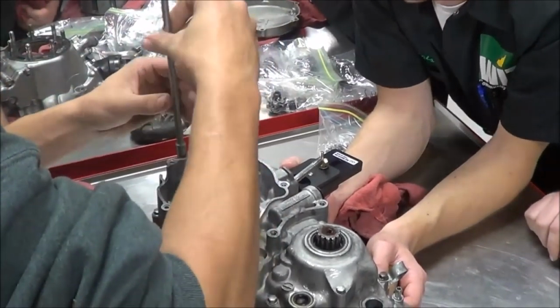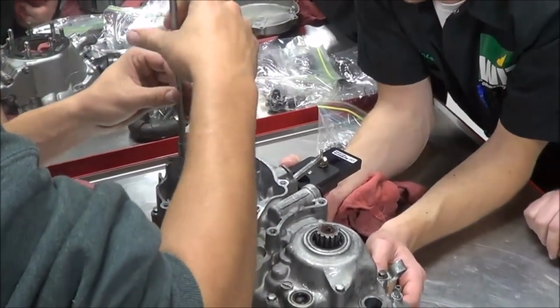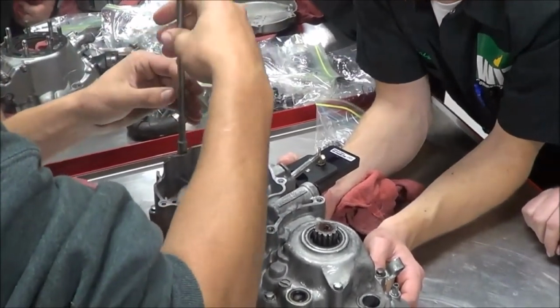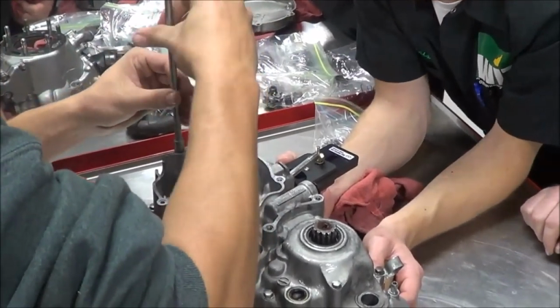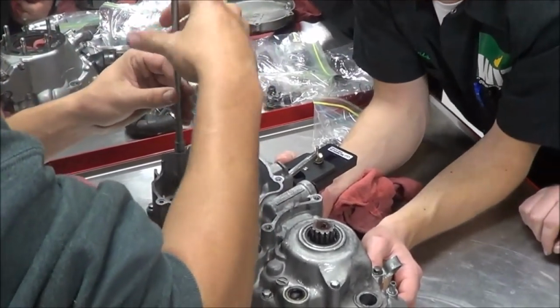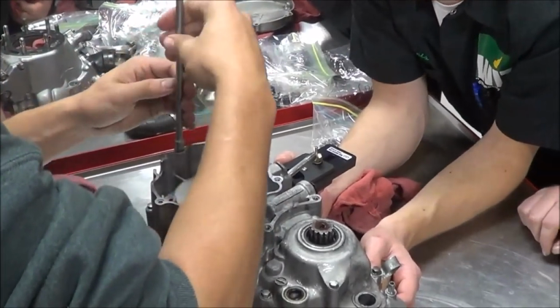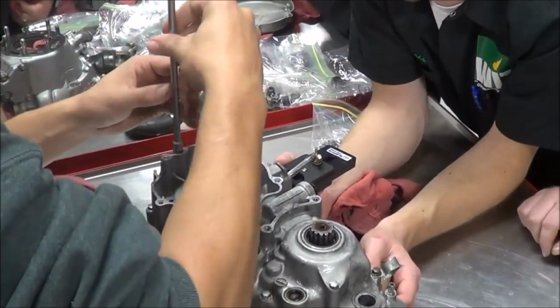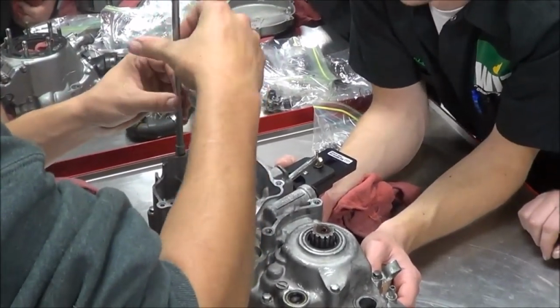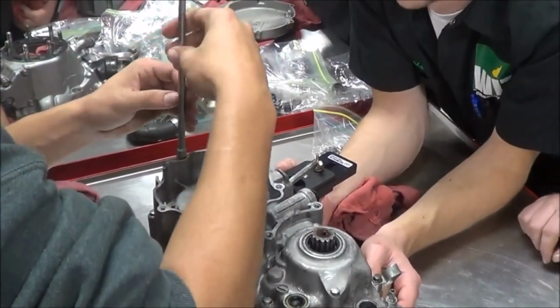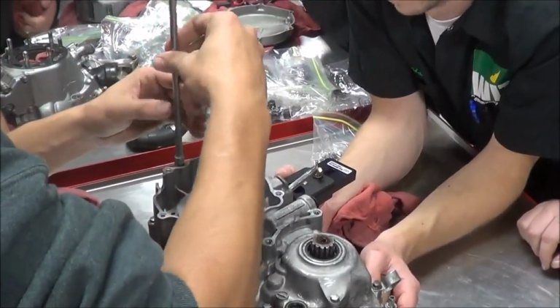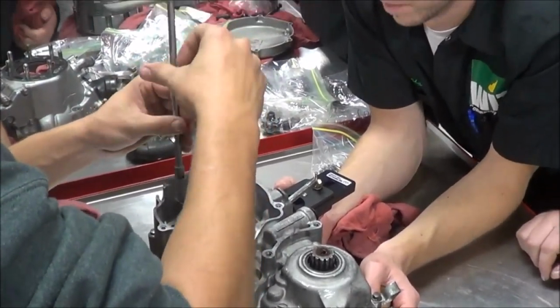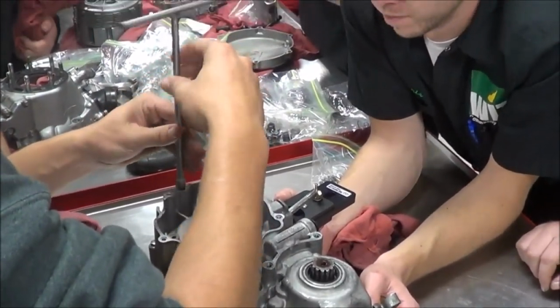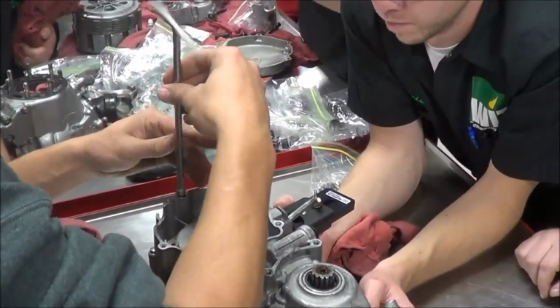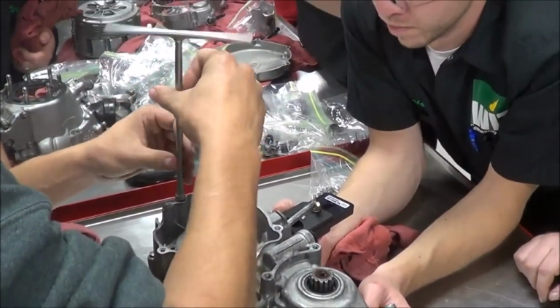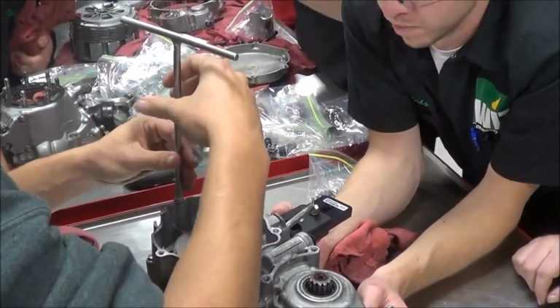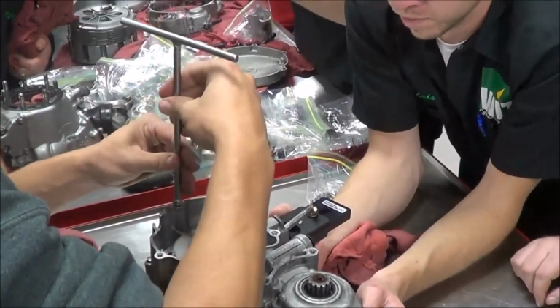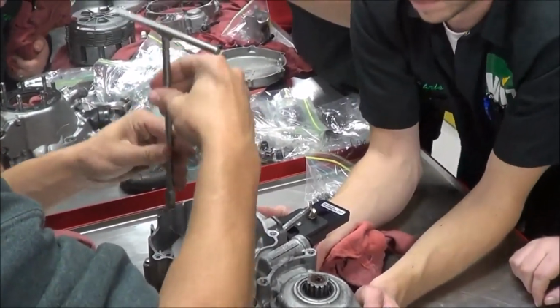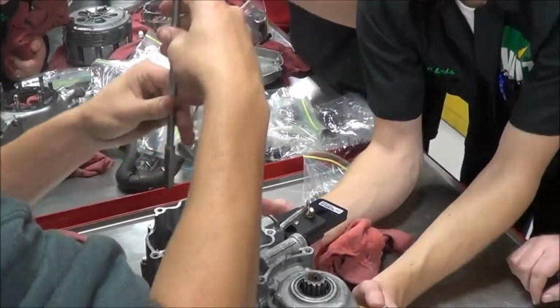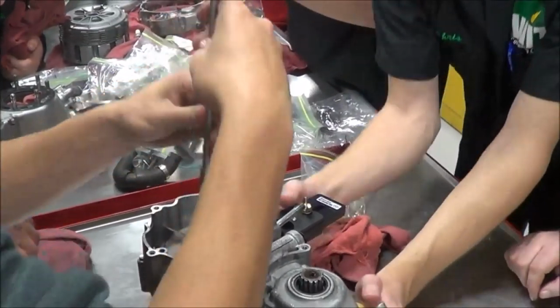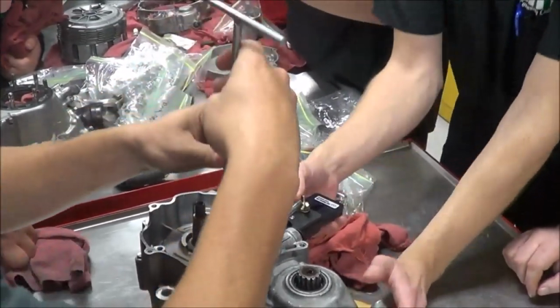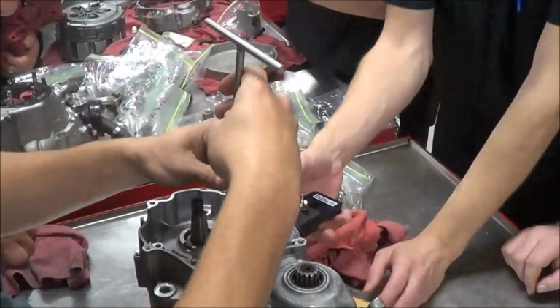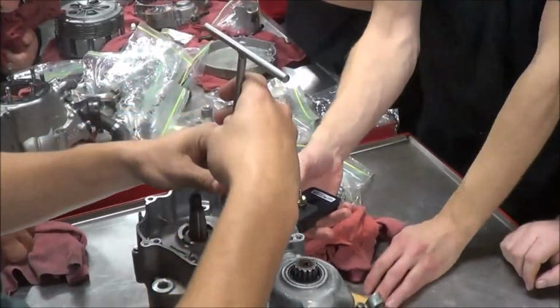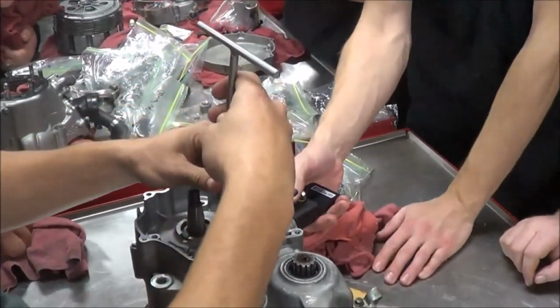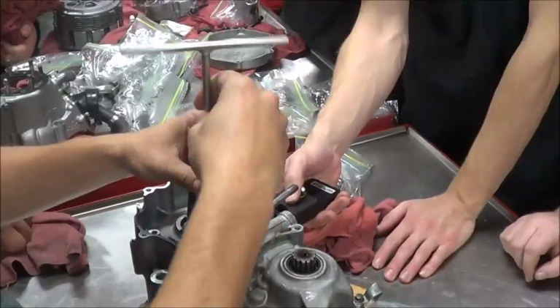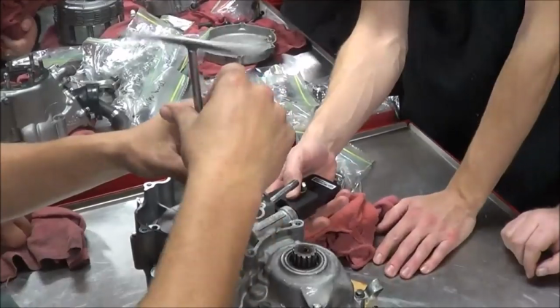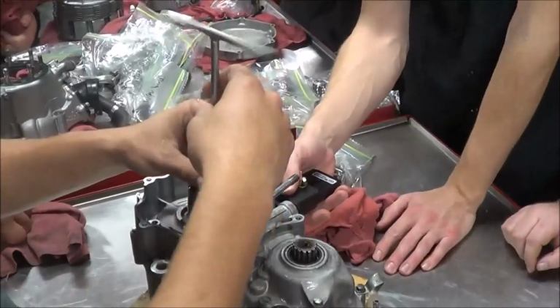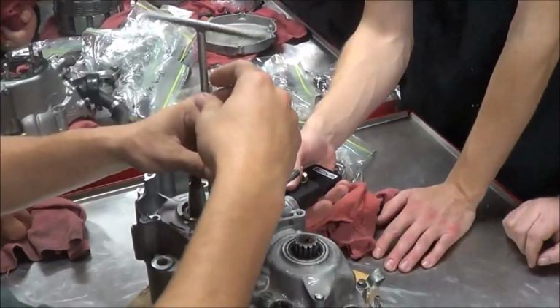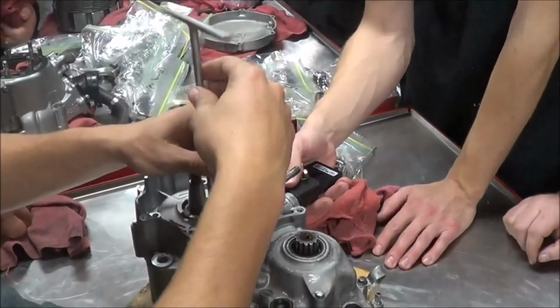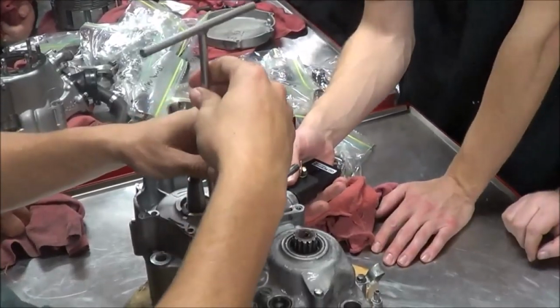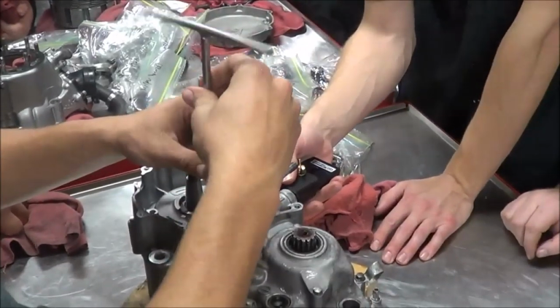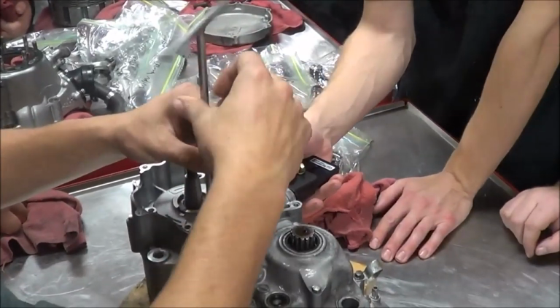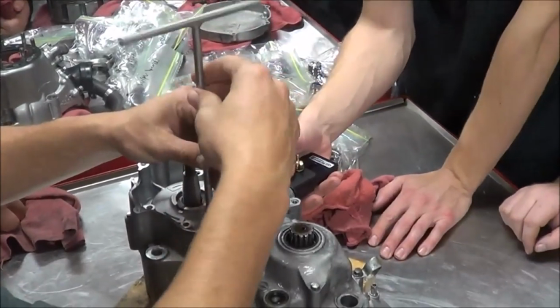All right guys, we're going to let them finish up. They did a great job and this baby is going to be ready to move on to the next step.